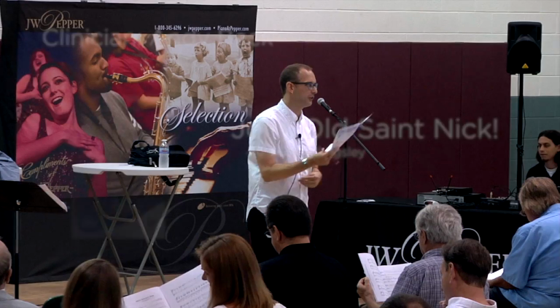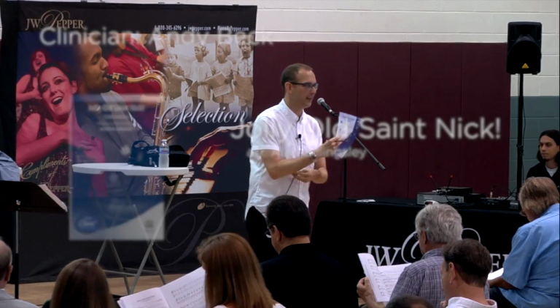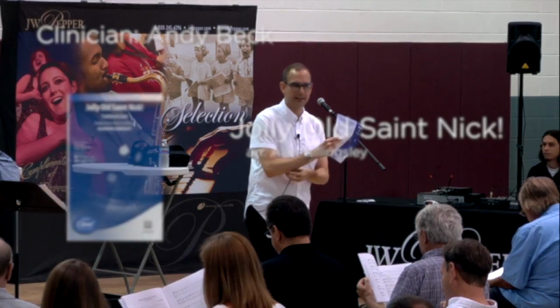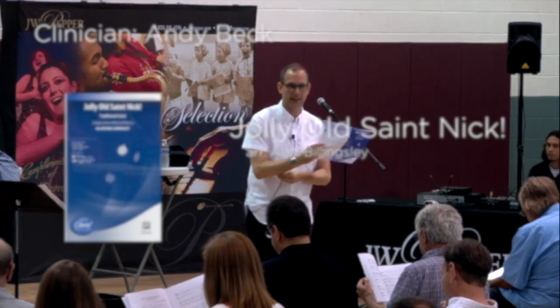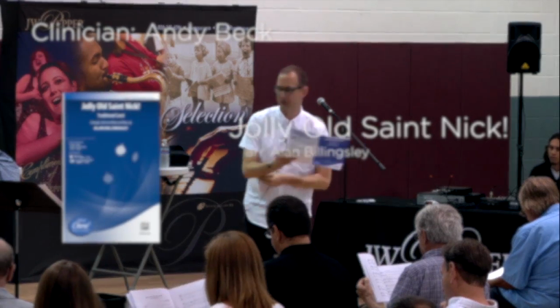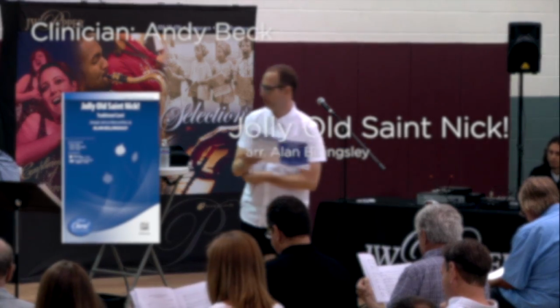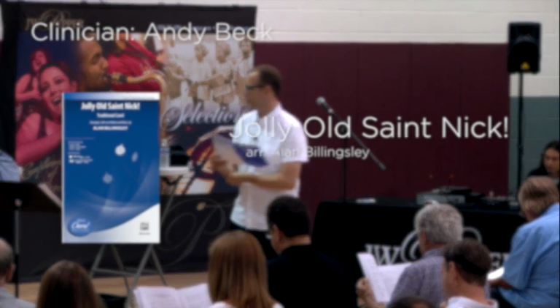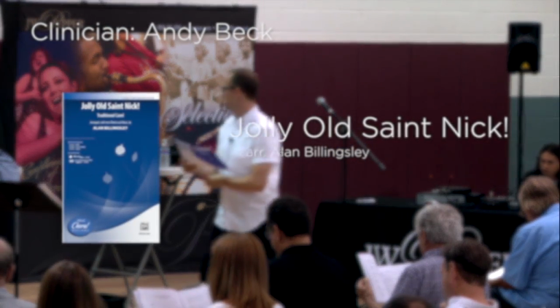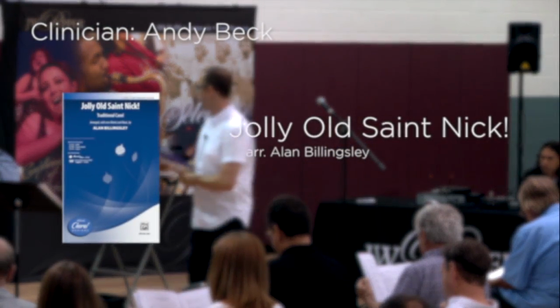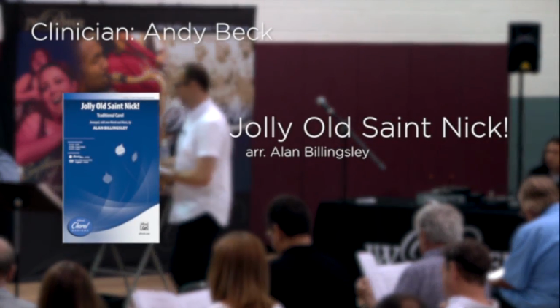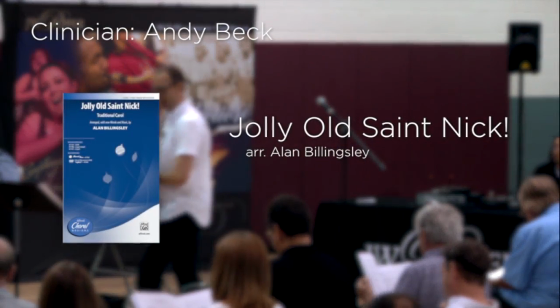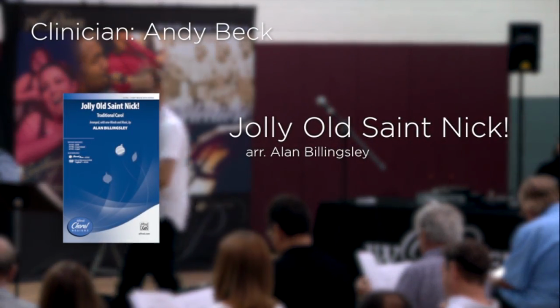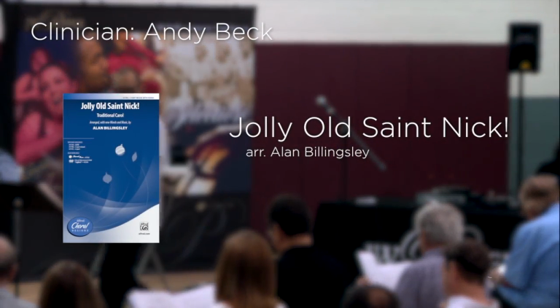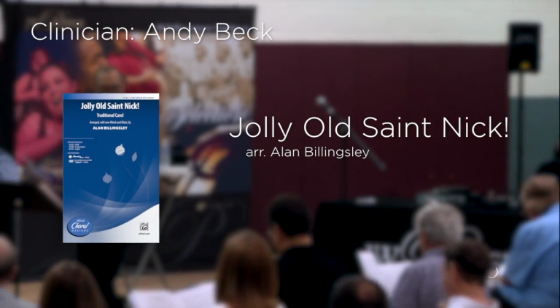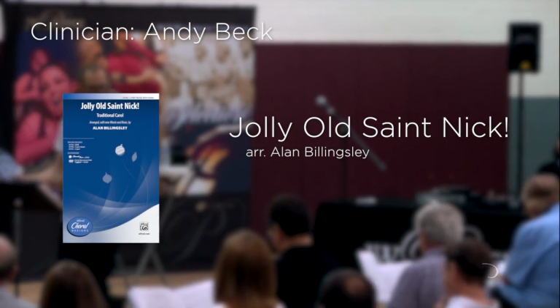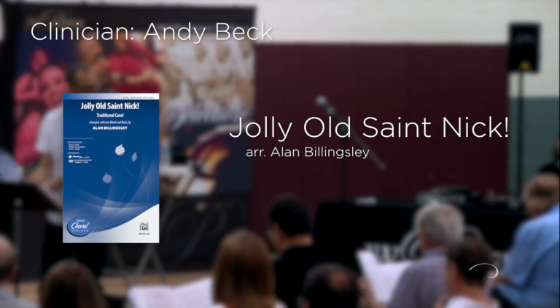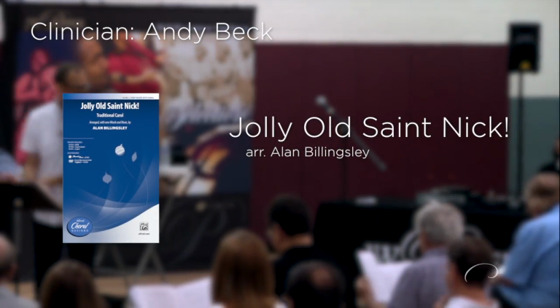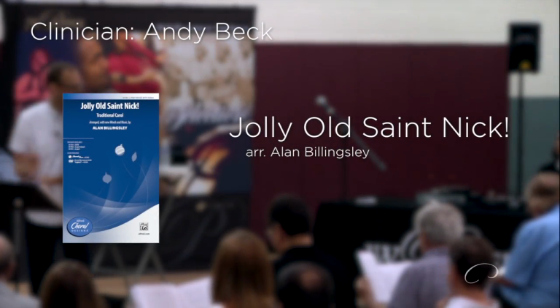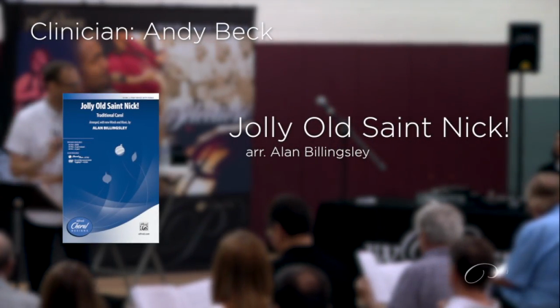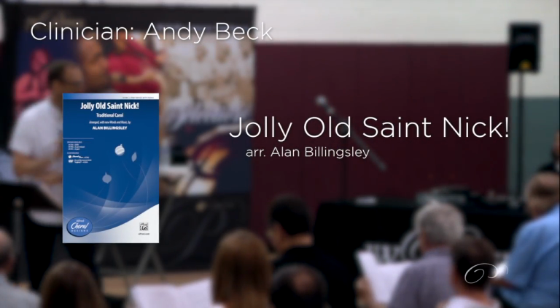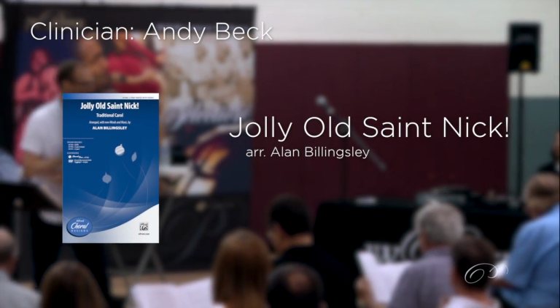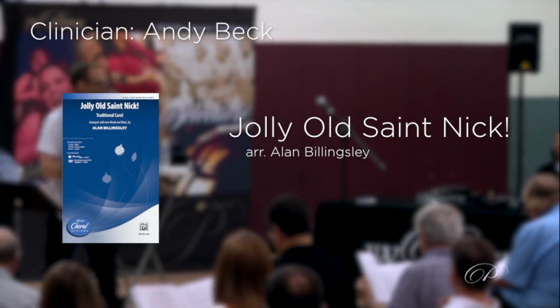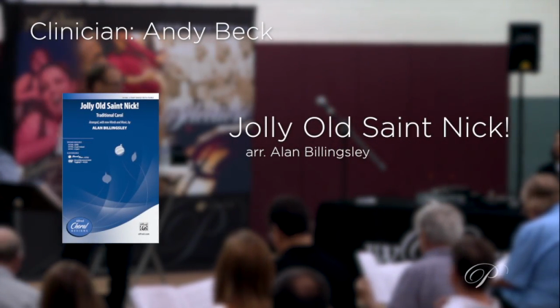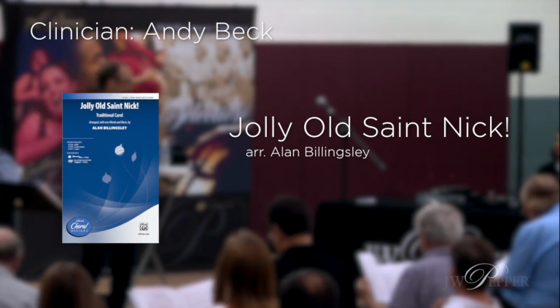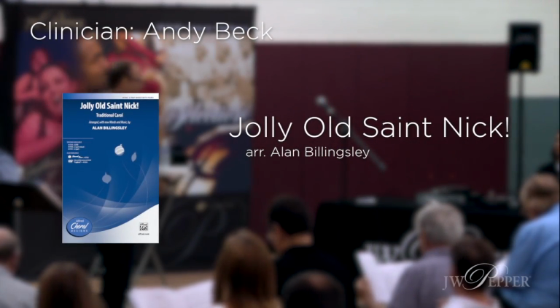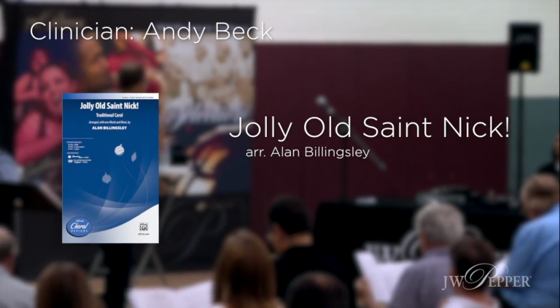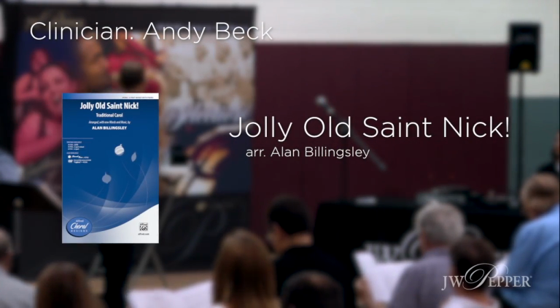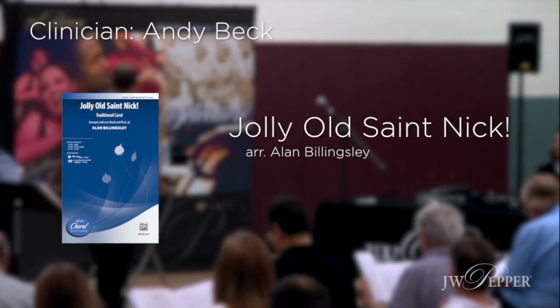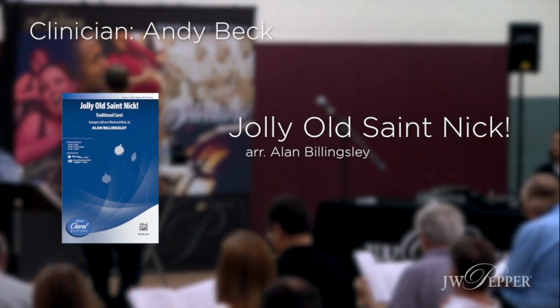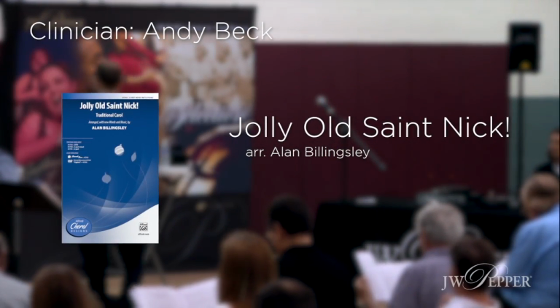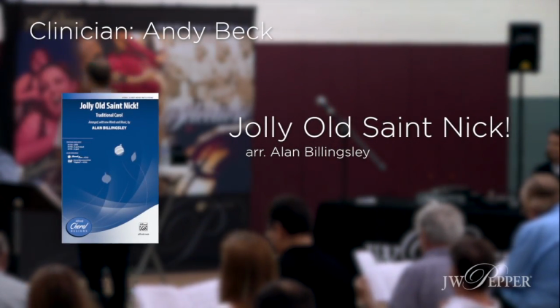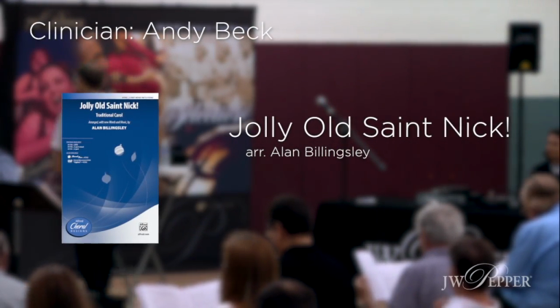St. Nick. I've already taught you the choreography. How cool.